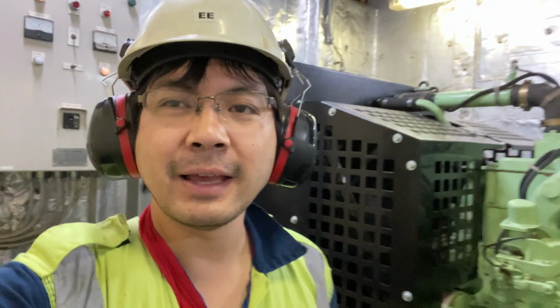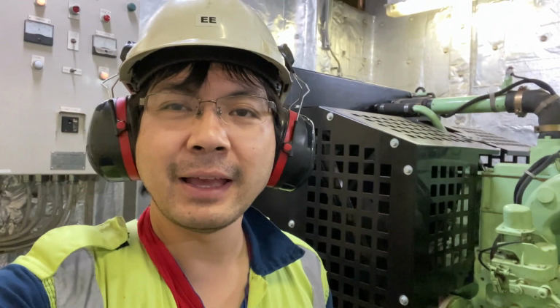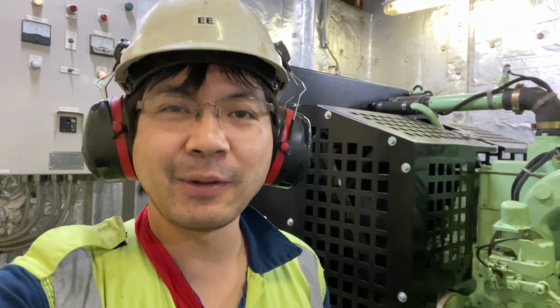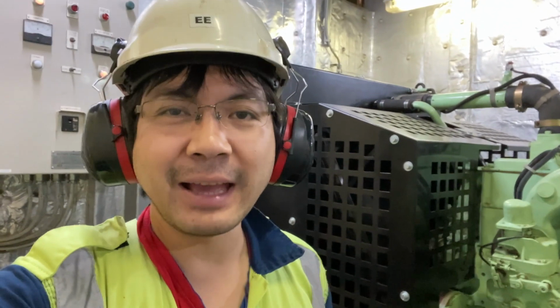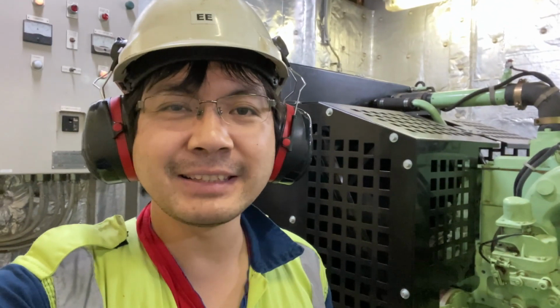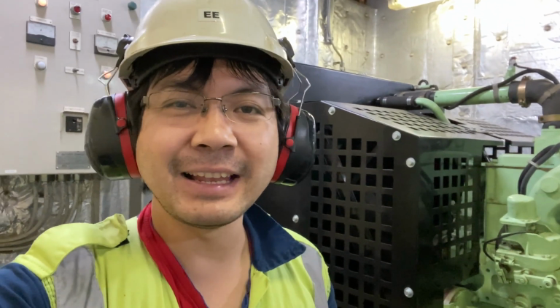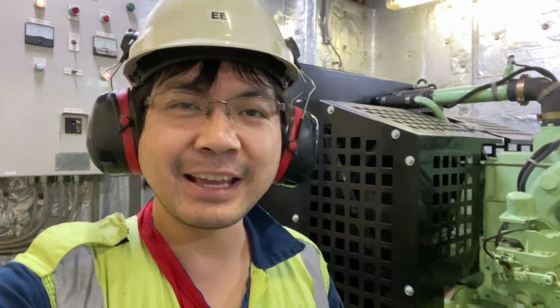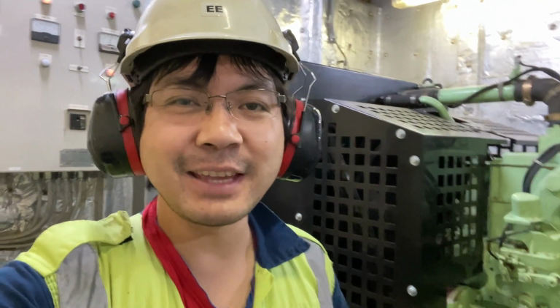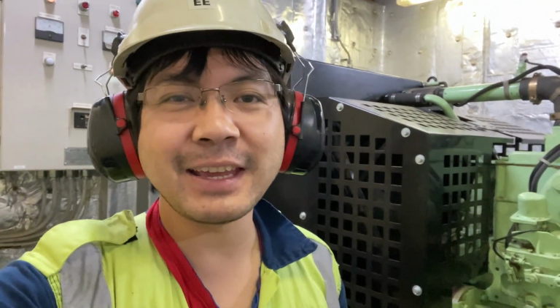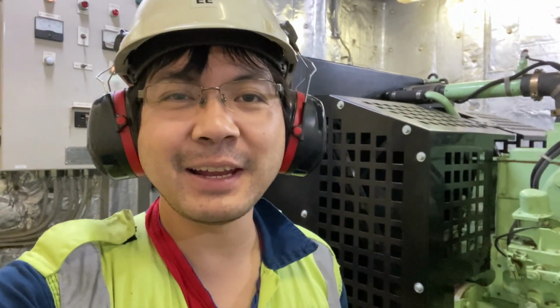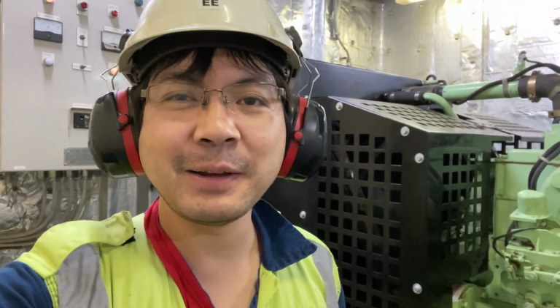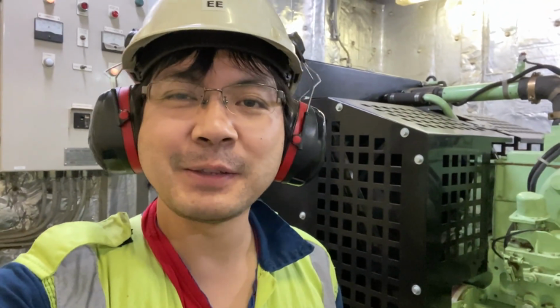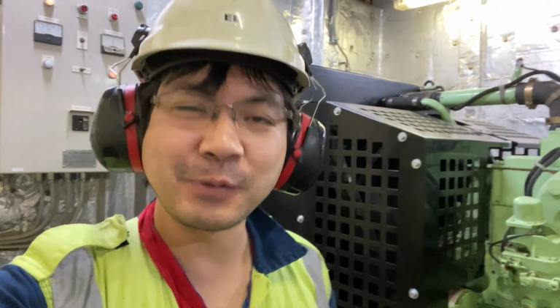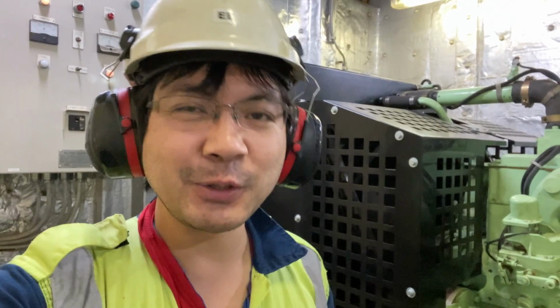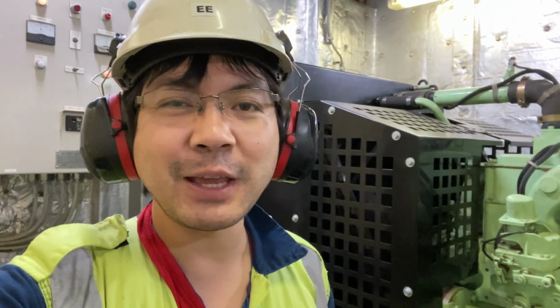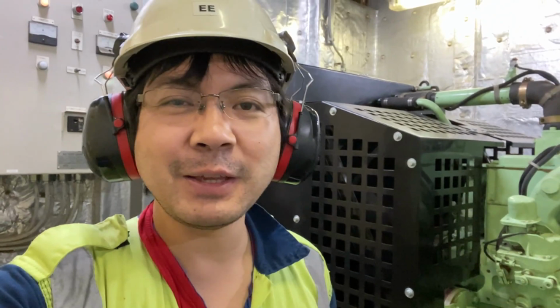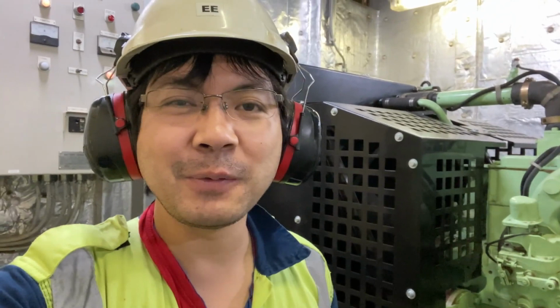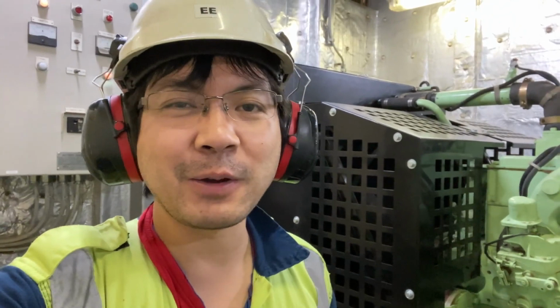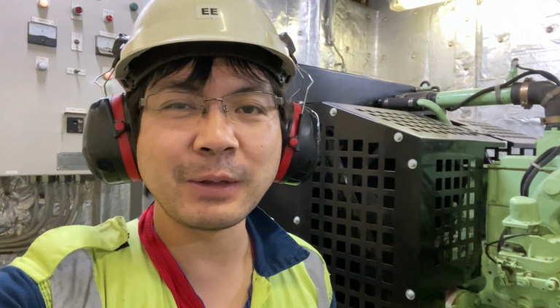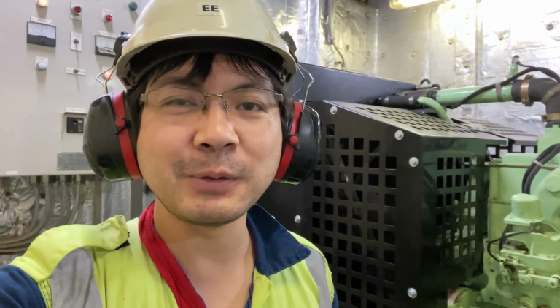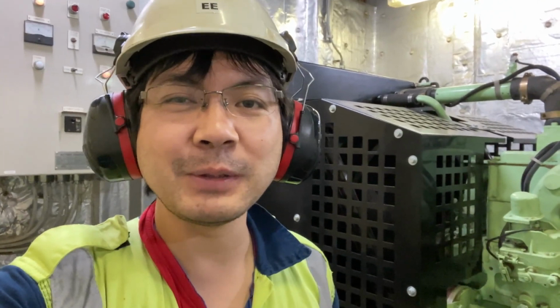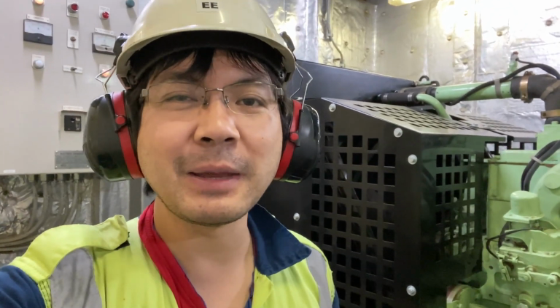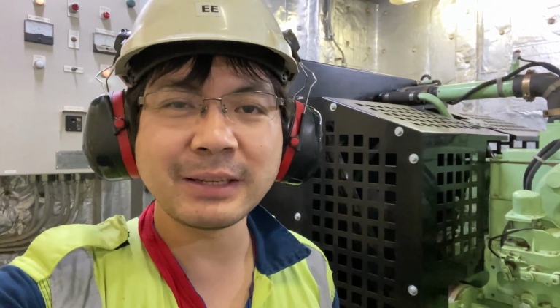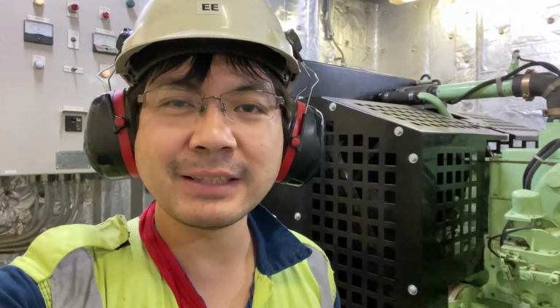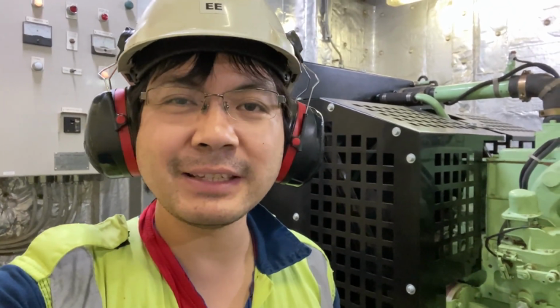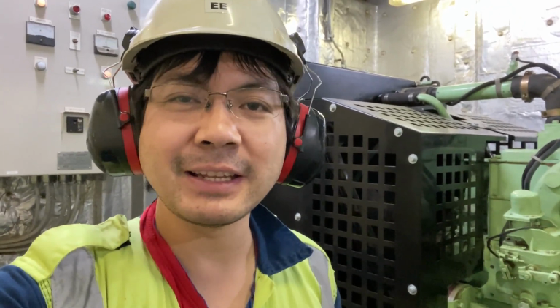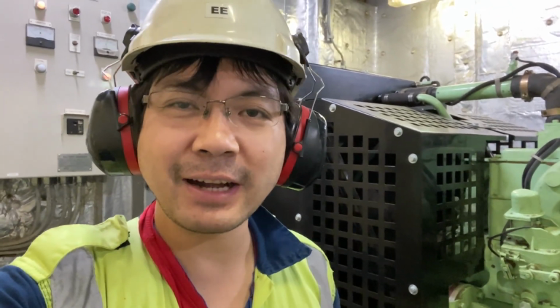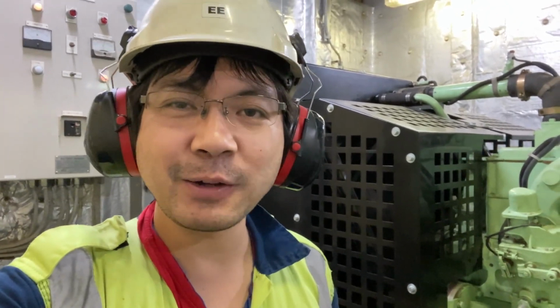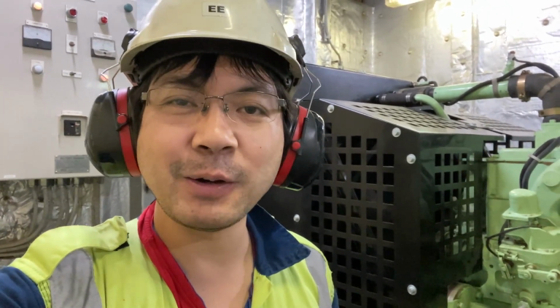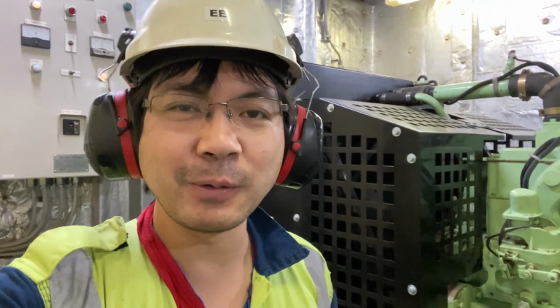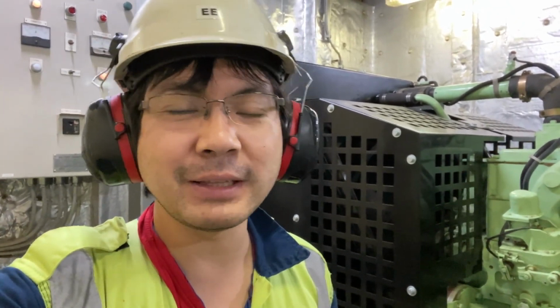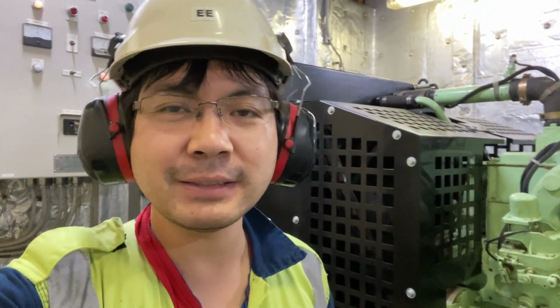Hello guys, Lakey Jake here. So for today, we are going to do the emergency generator load test.